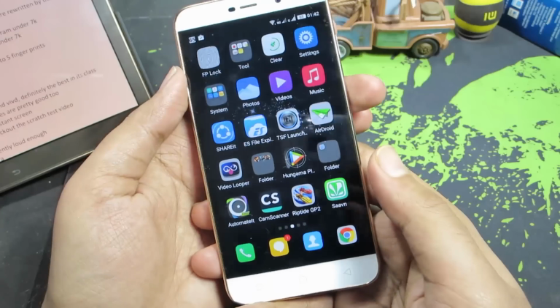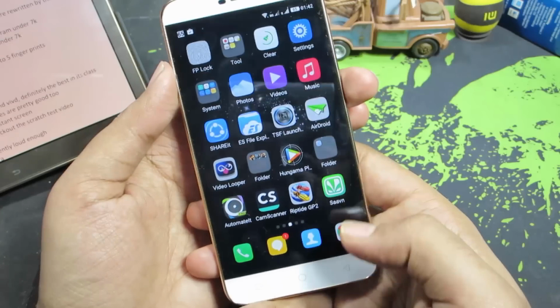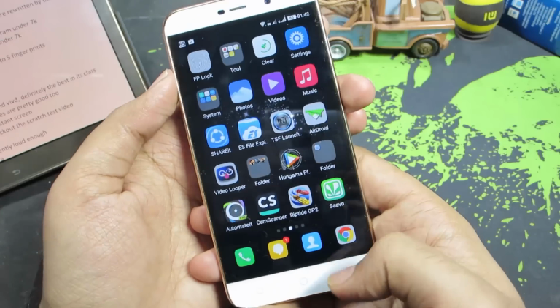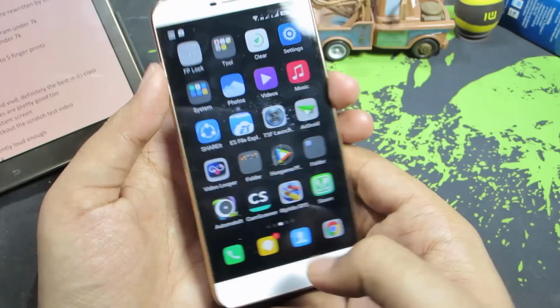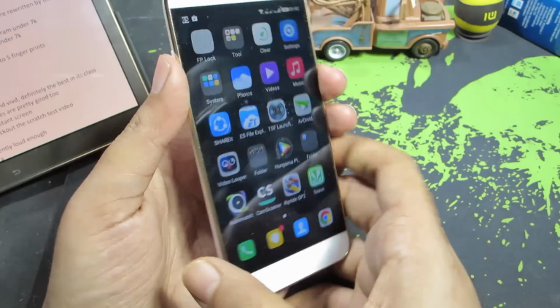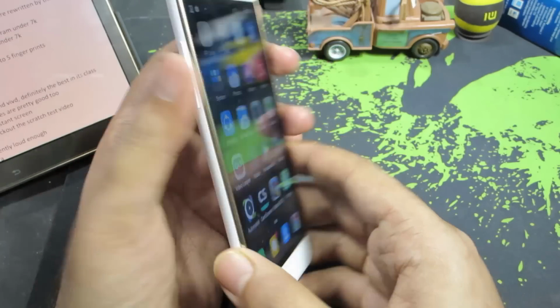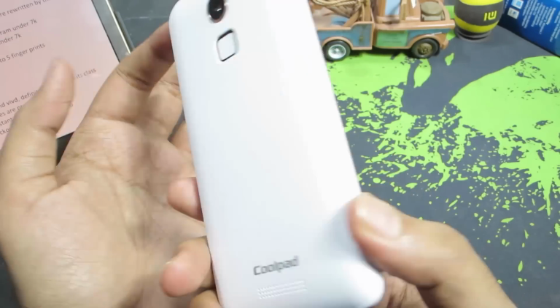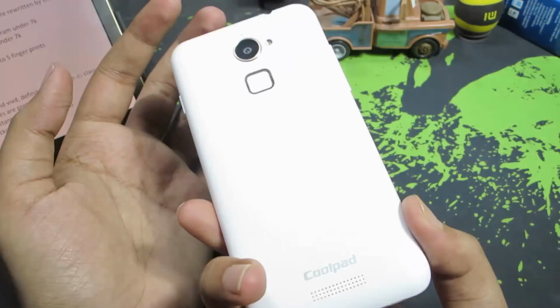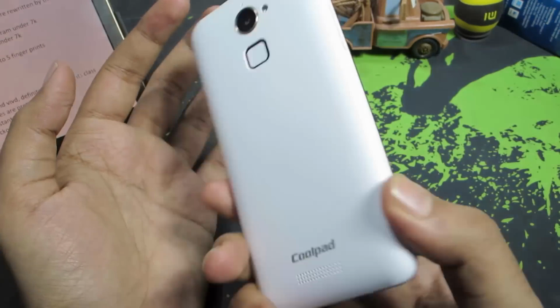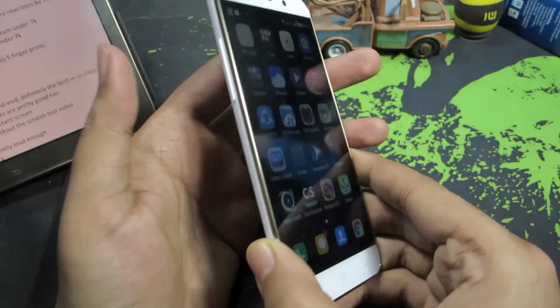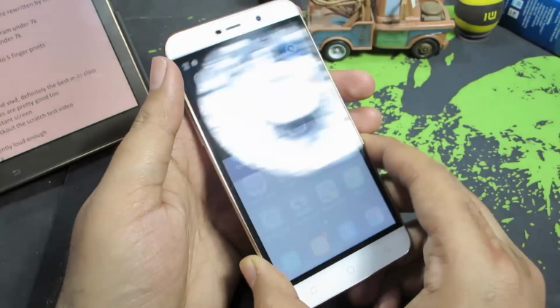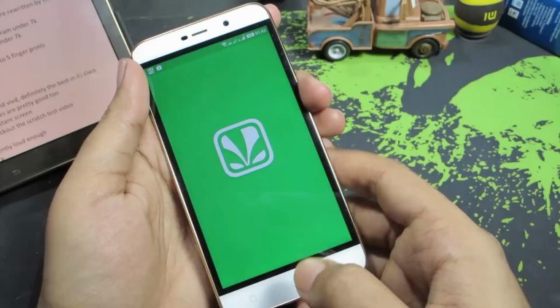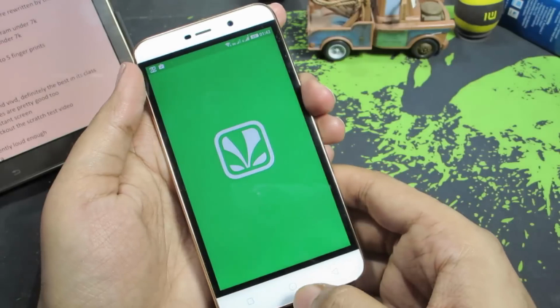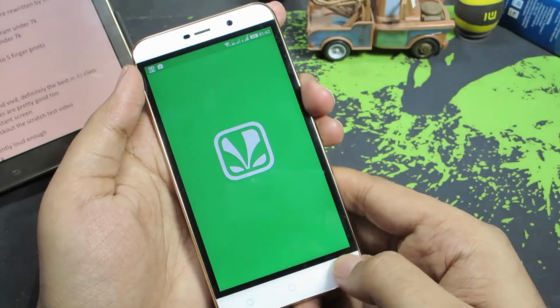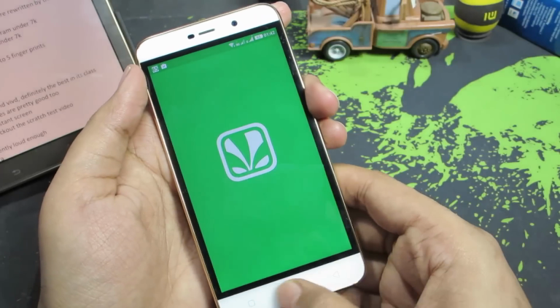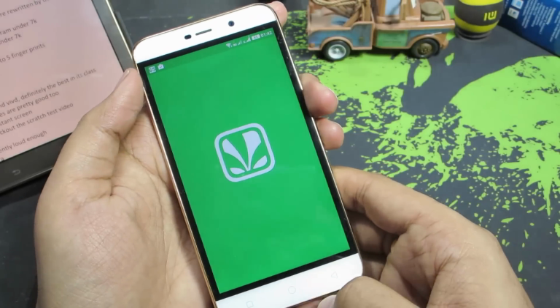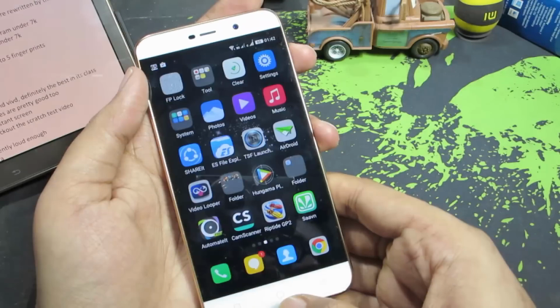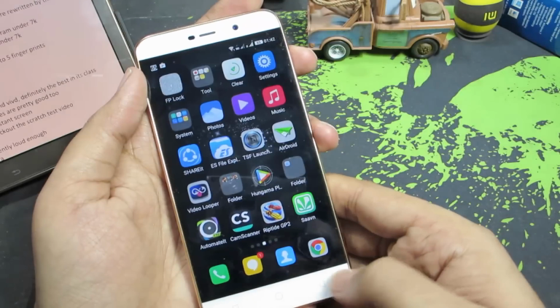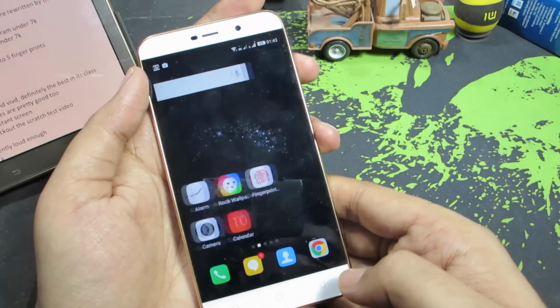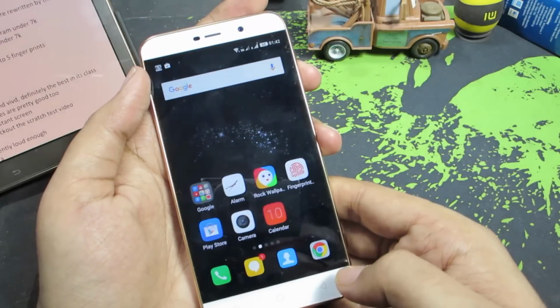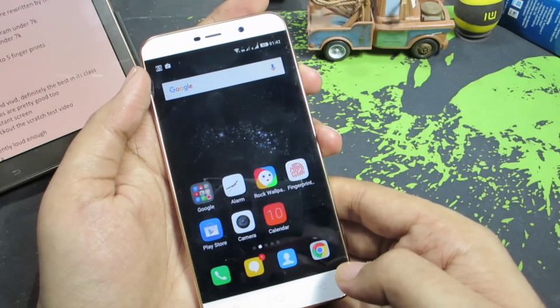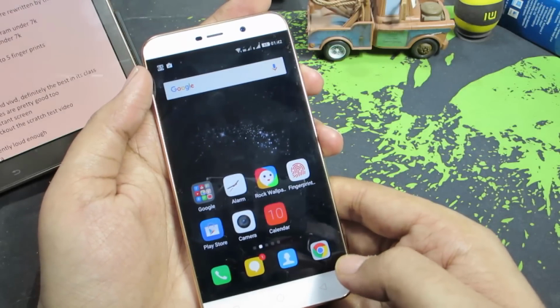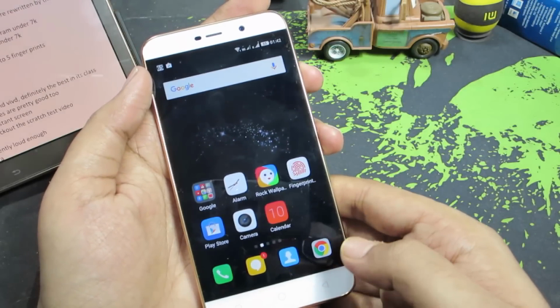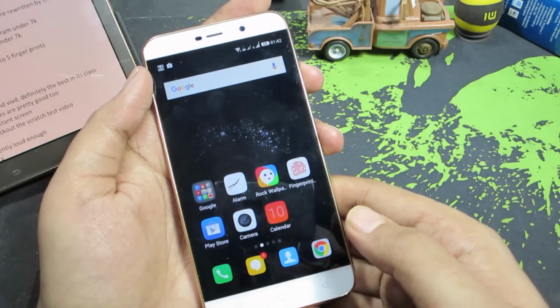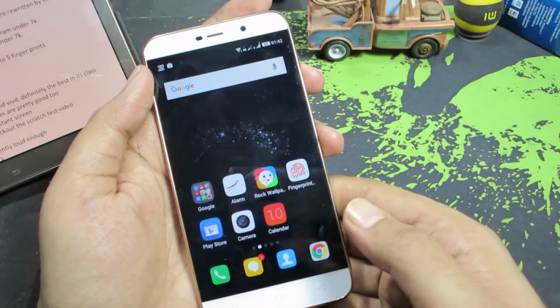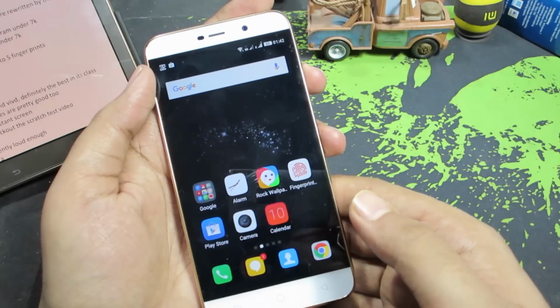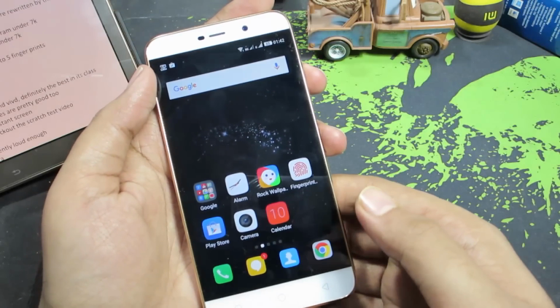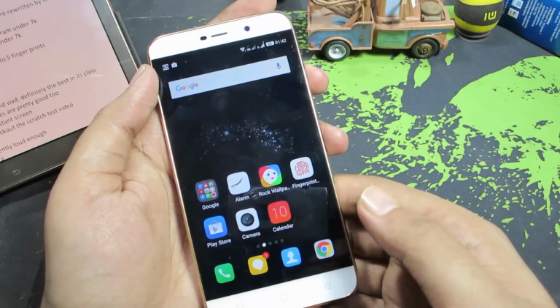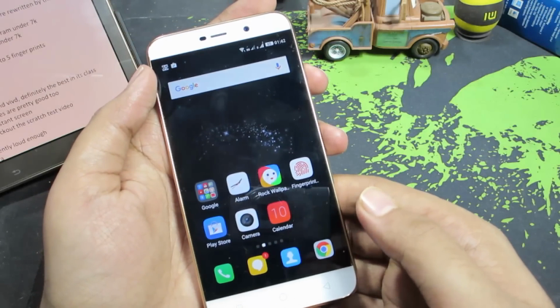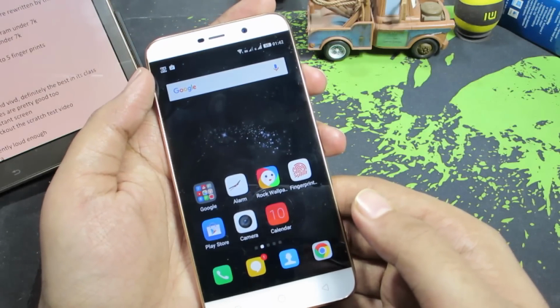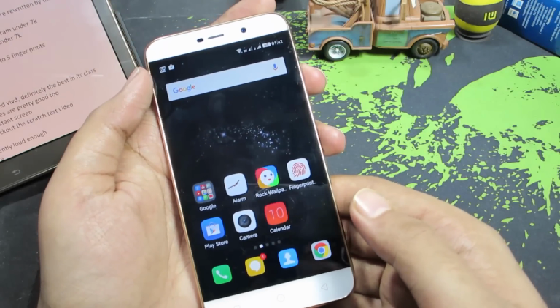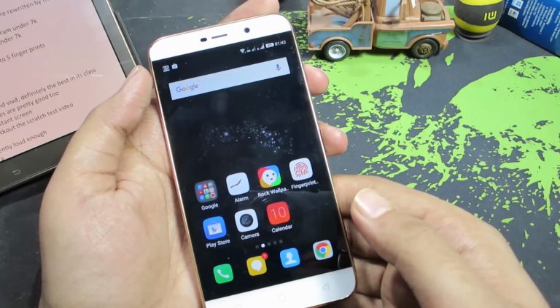So guys, this is the Coolpad Note 3 Lite in front of us, and the first reason is that it has terrible haptic feedback, just like its brother the Coolpad Note 3.